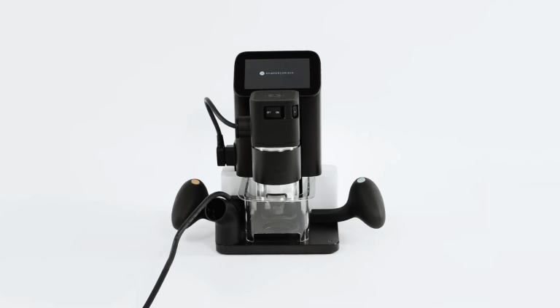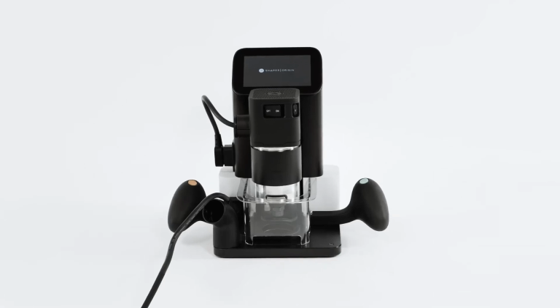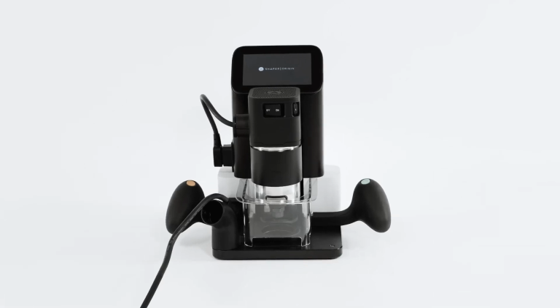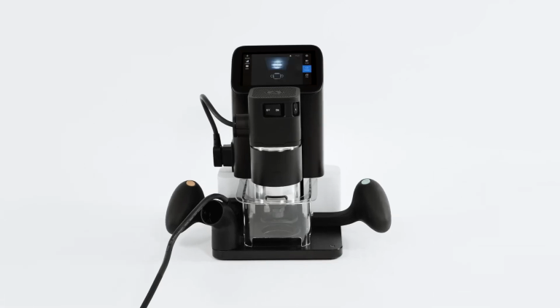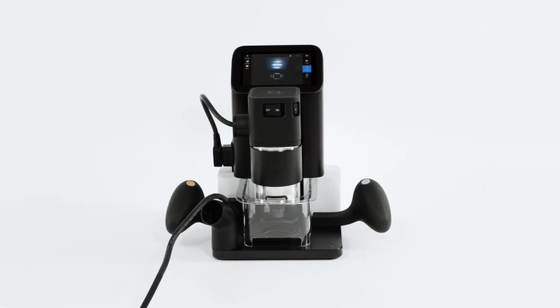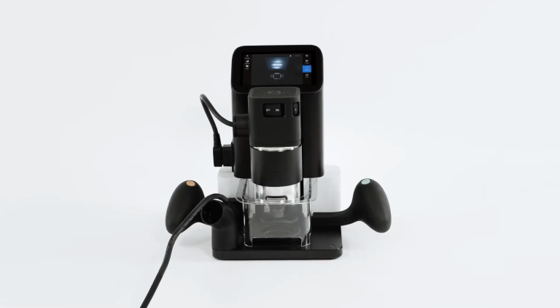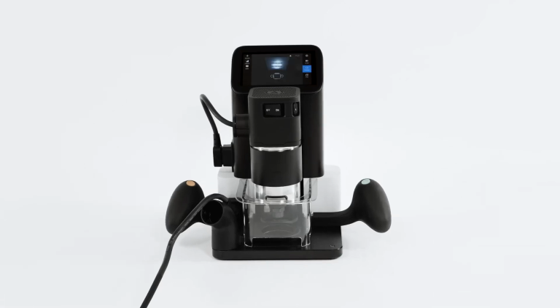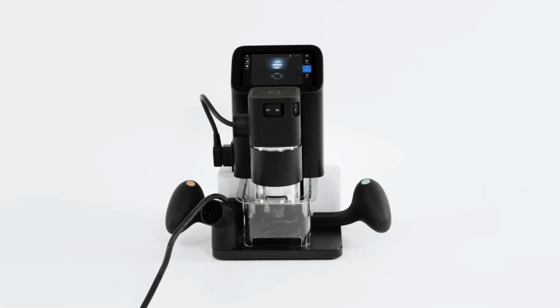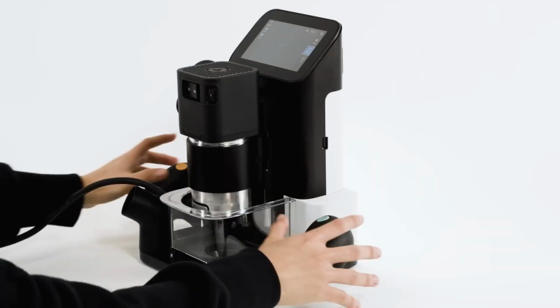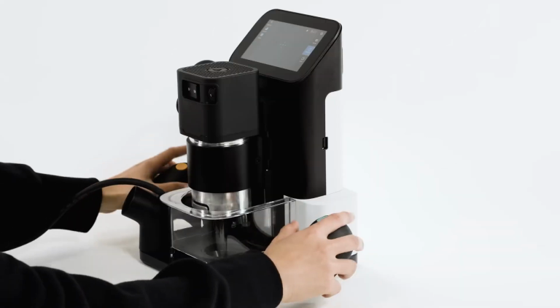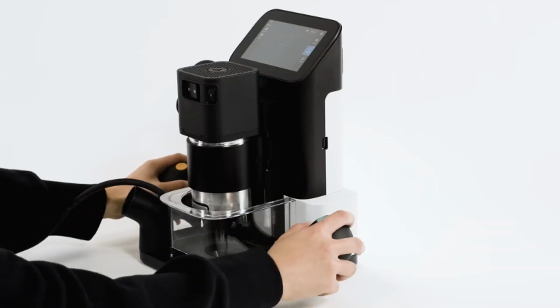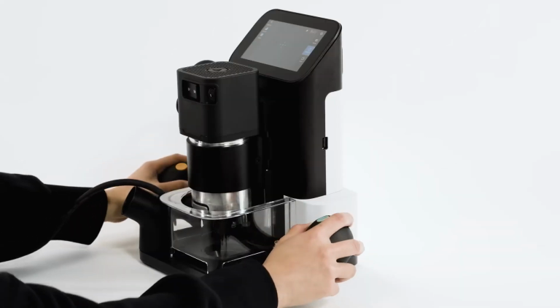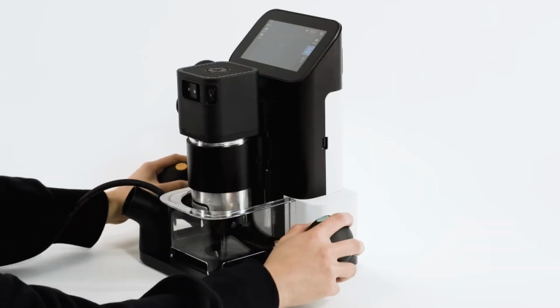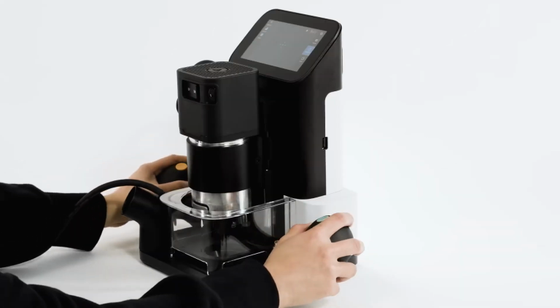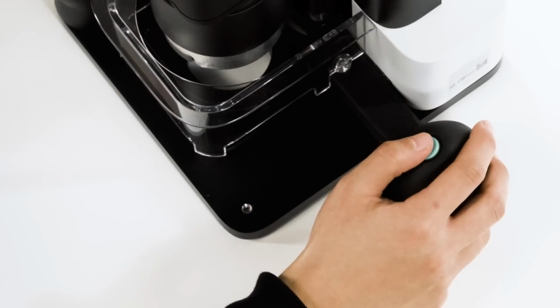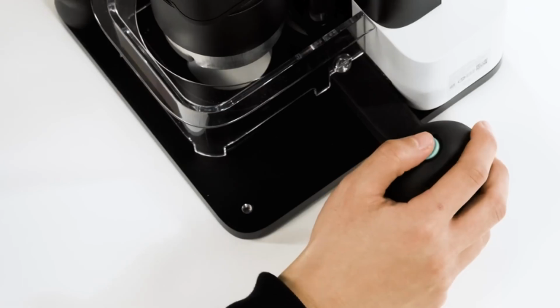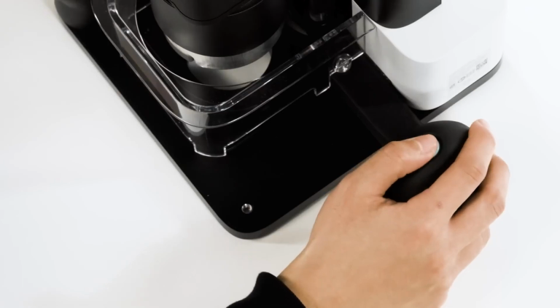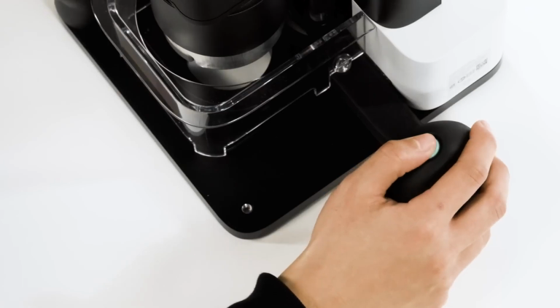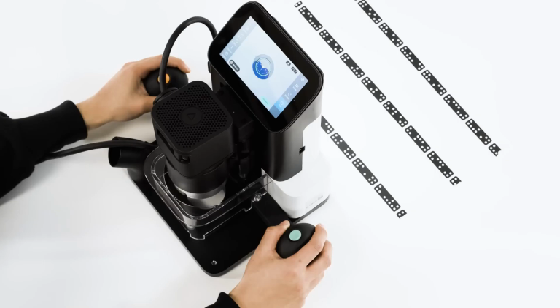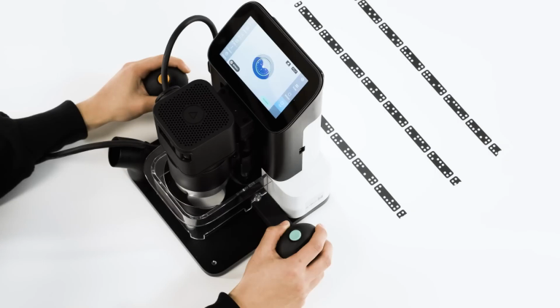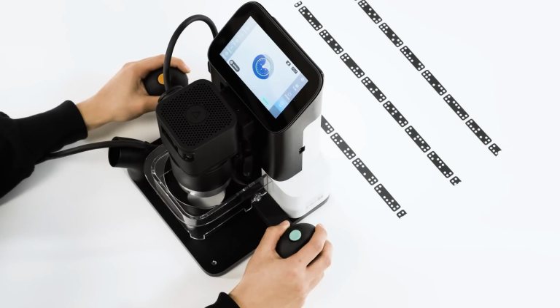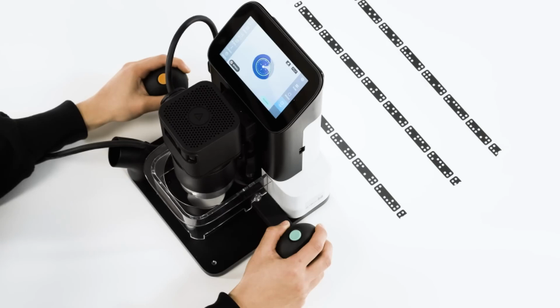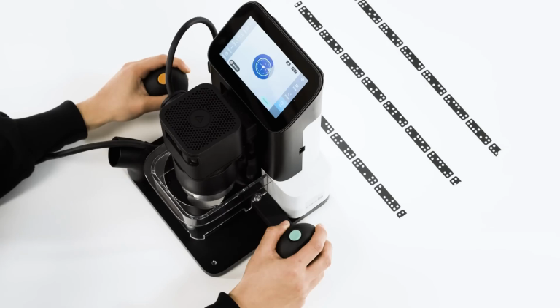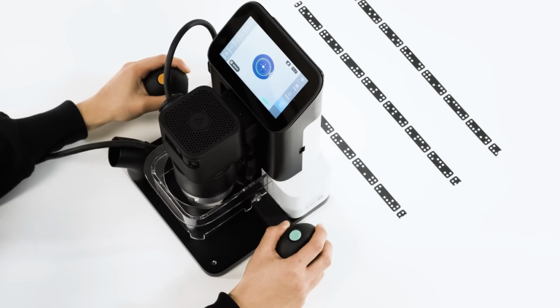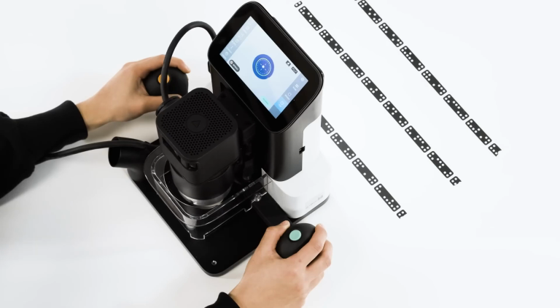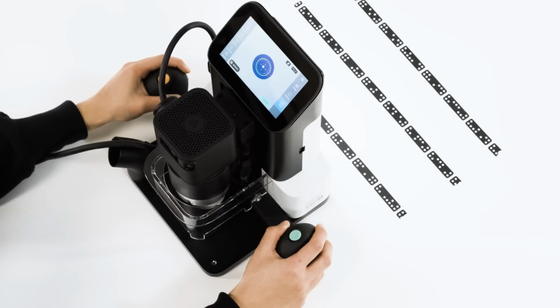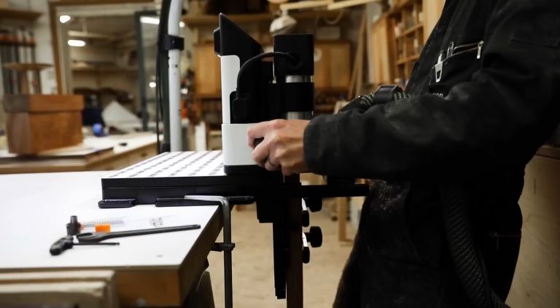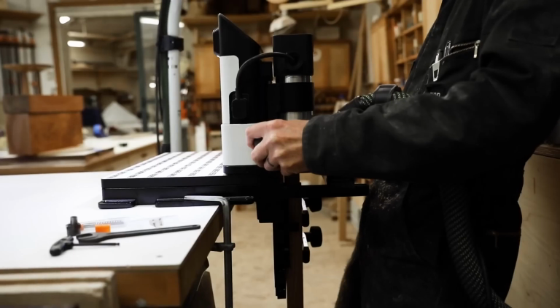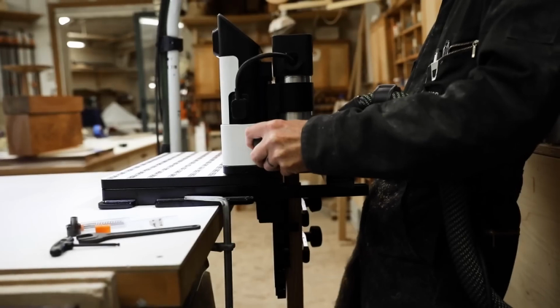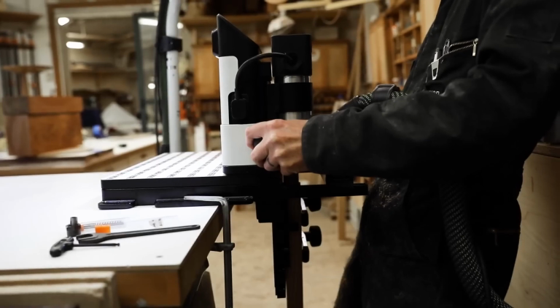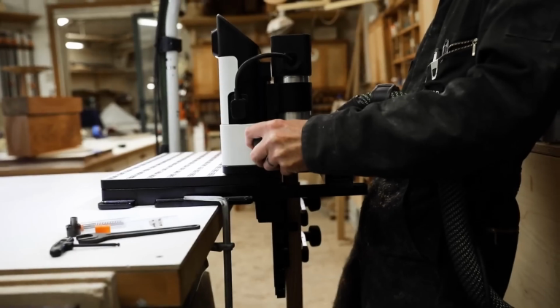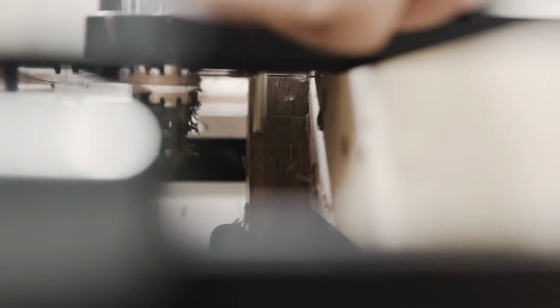Meet Shaper Origin, an intuitive handheld CNC router that brings digital precision to the craft of woodworking.